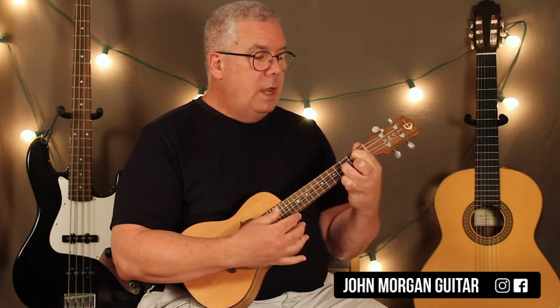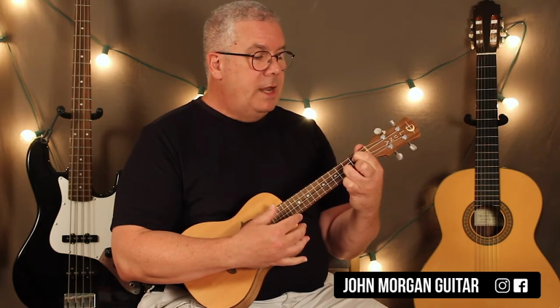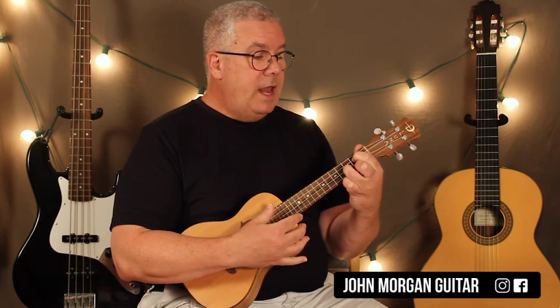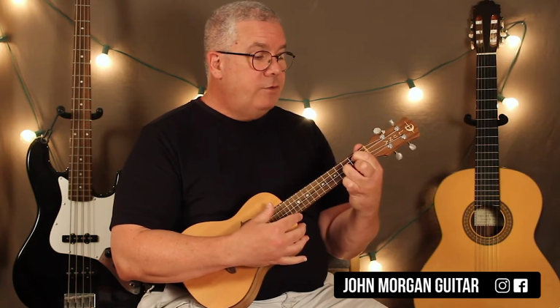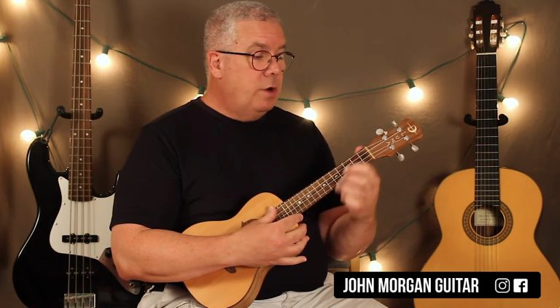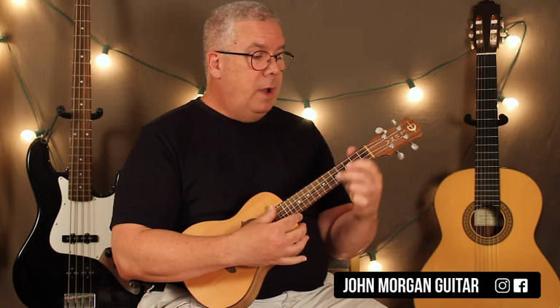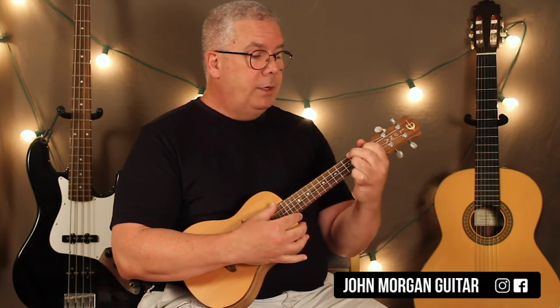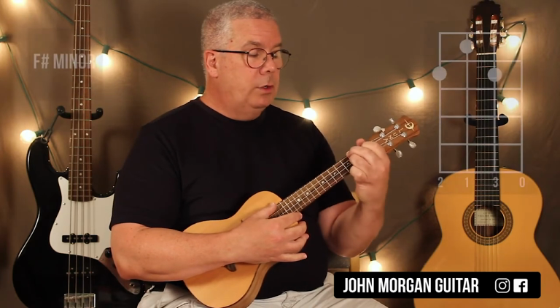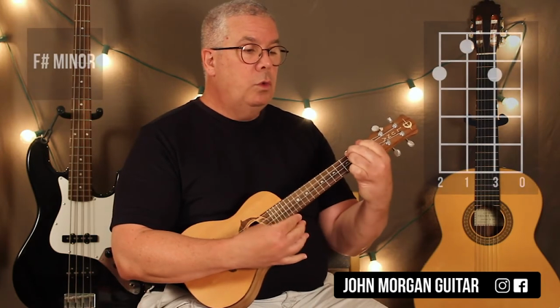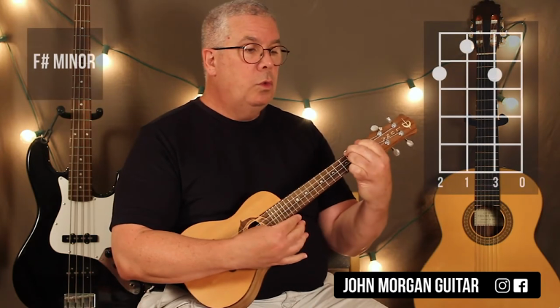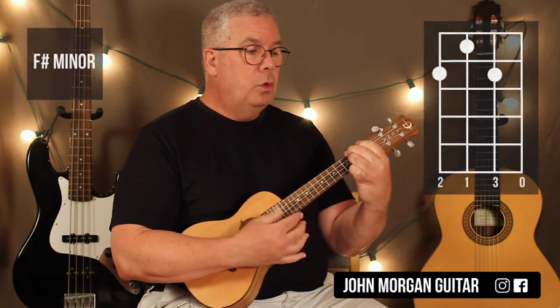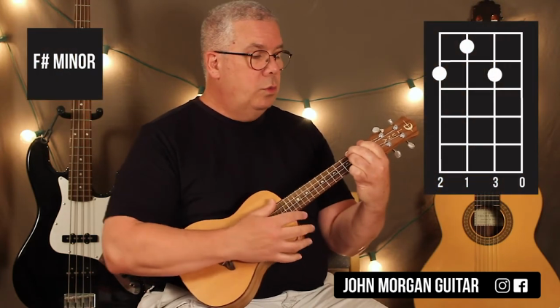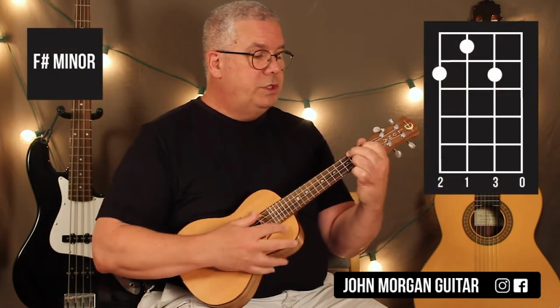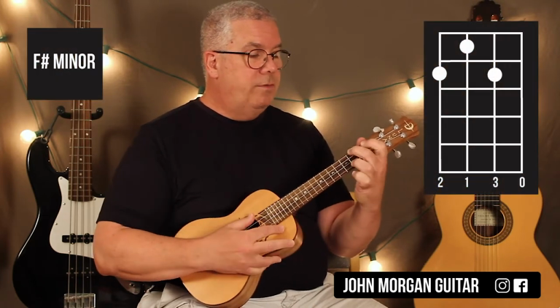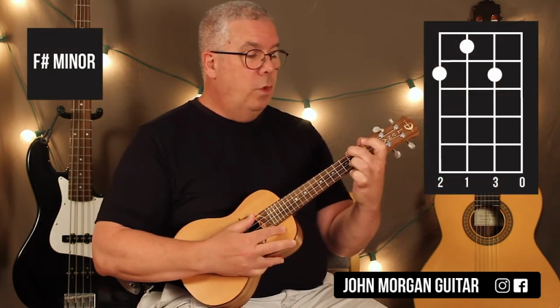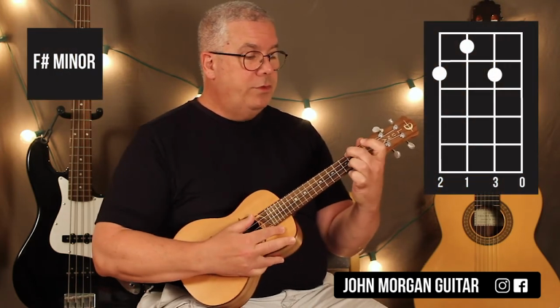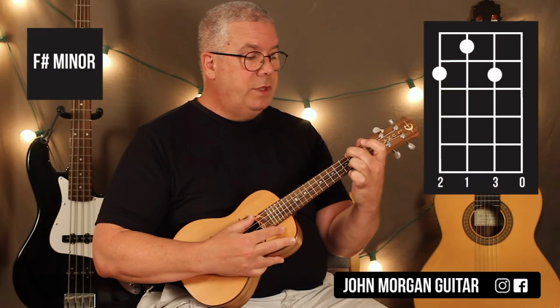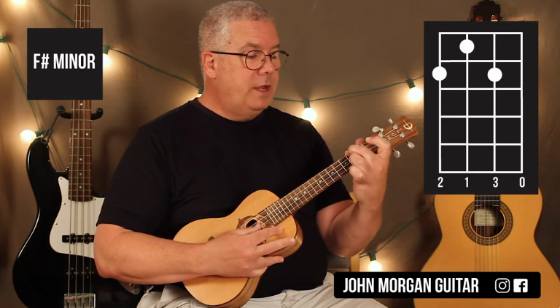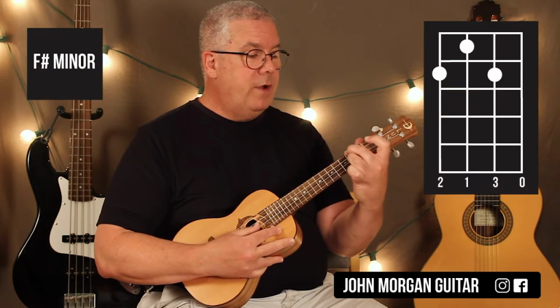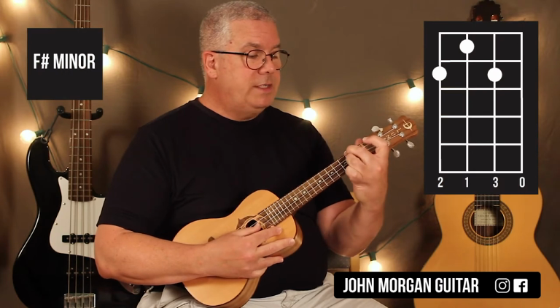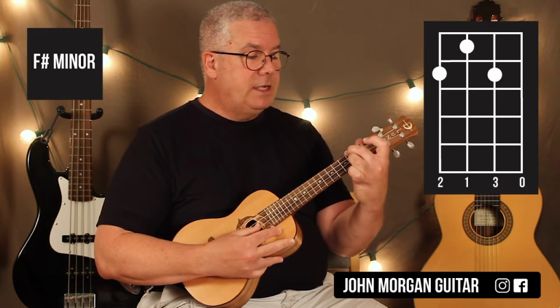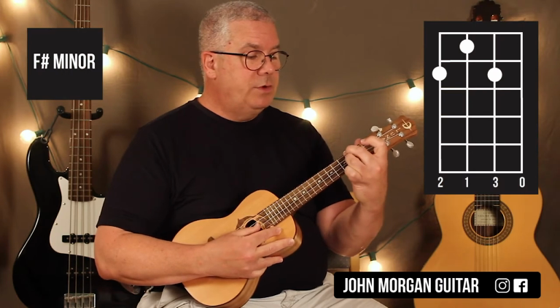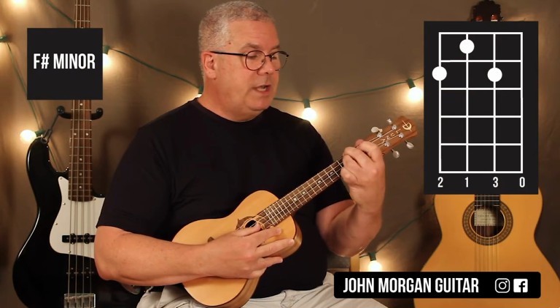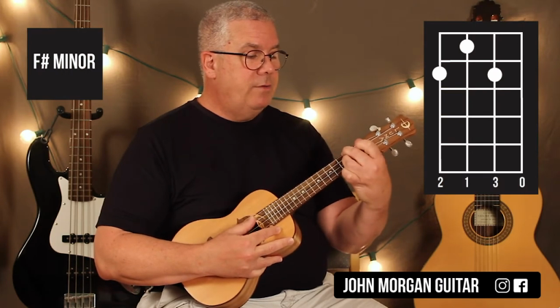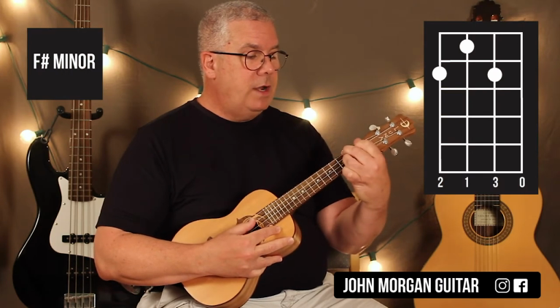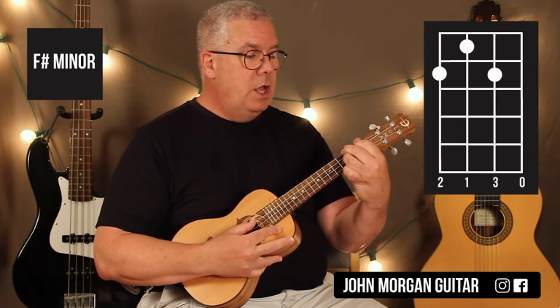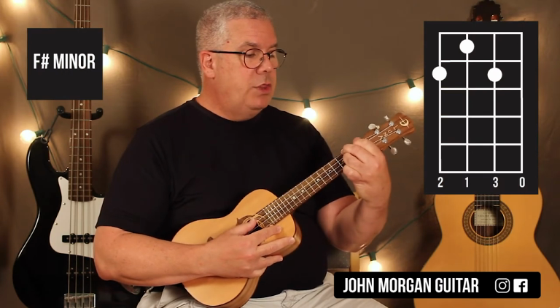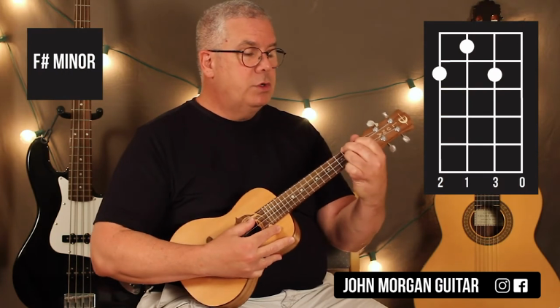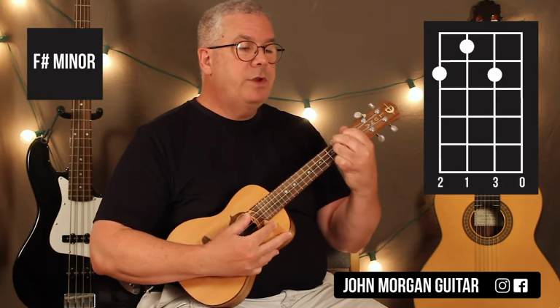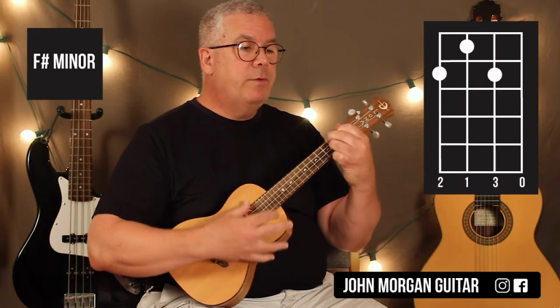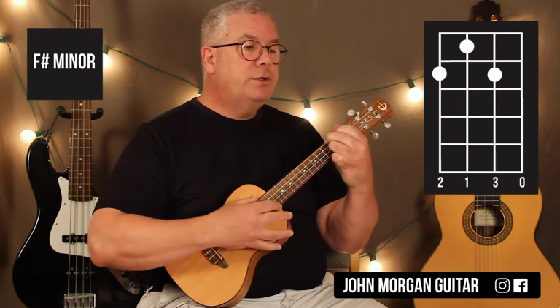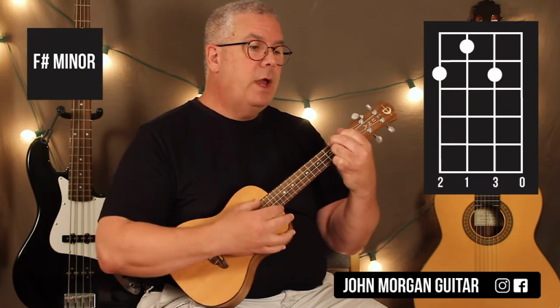Then an F sharp minor, which is the 4th string, 2nd fret, 2nd string, 2nd fret, 3rd string, 1st fret.